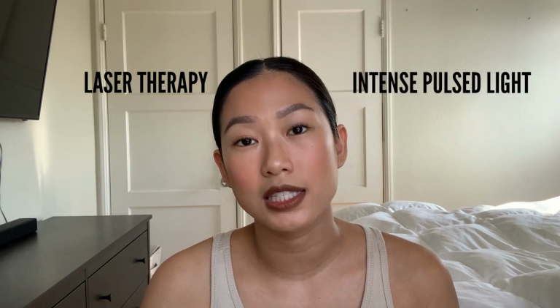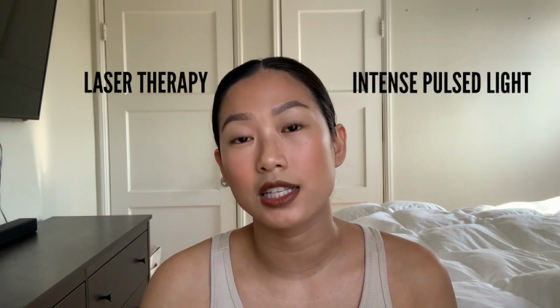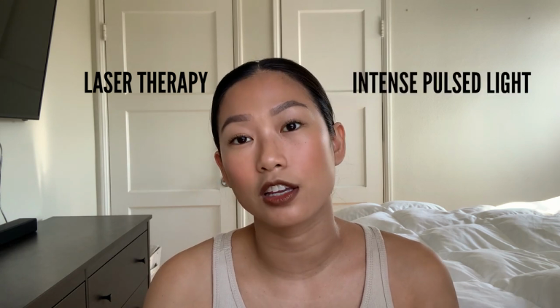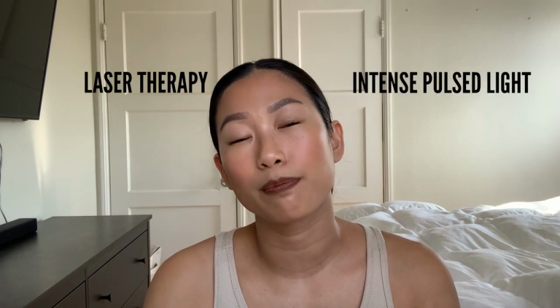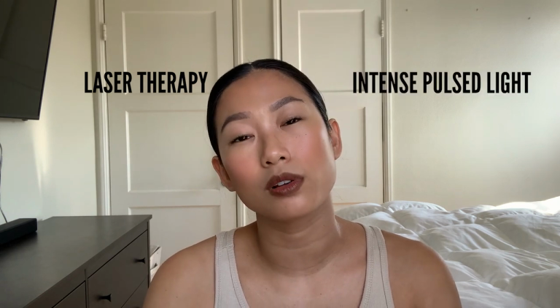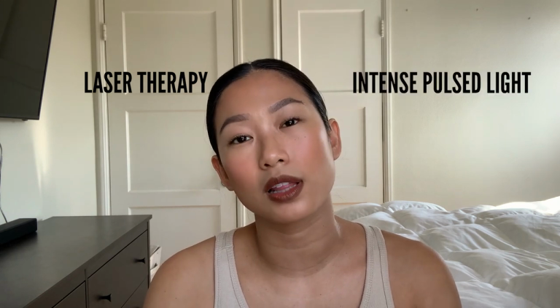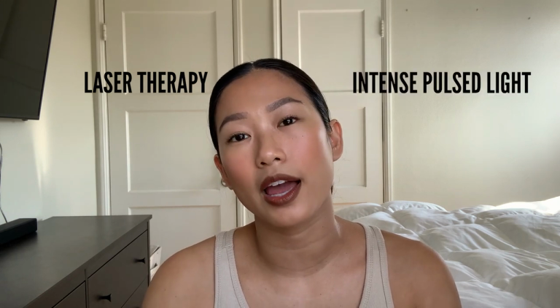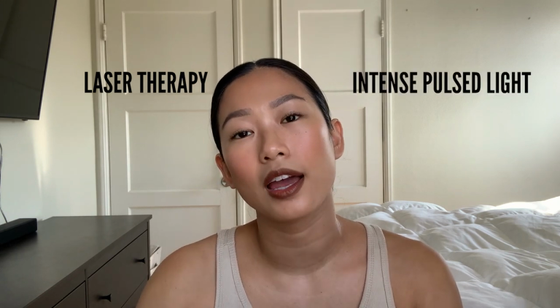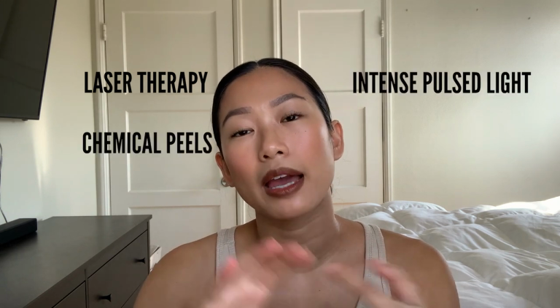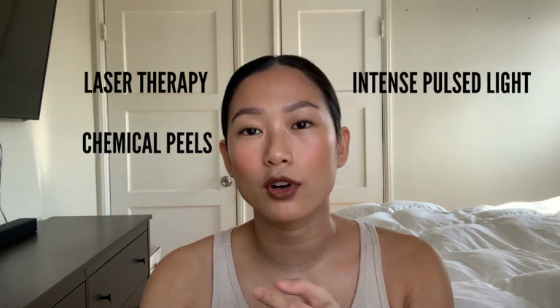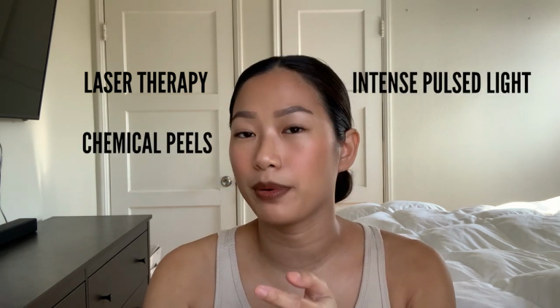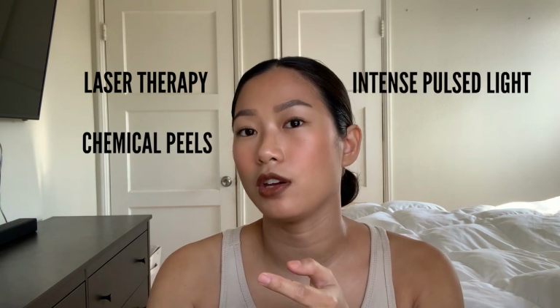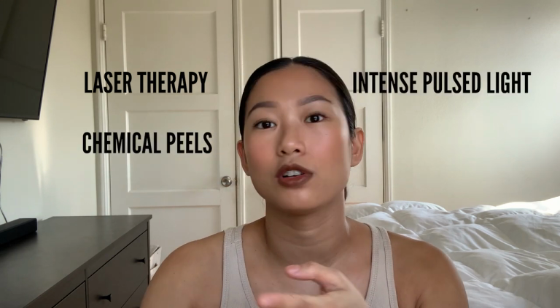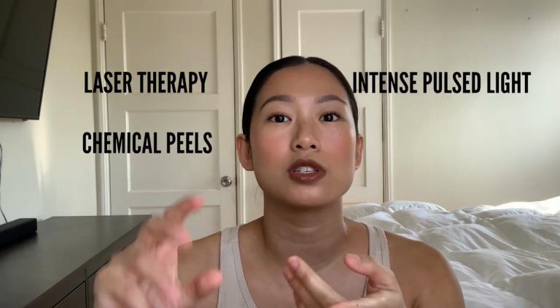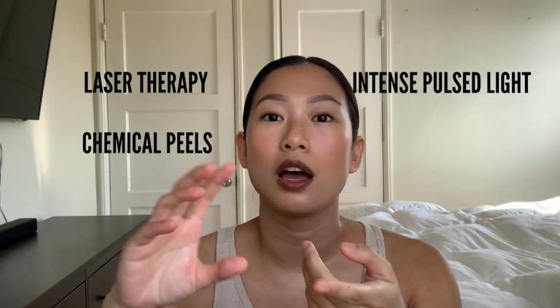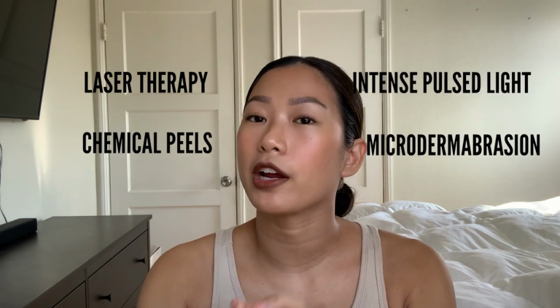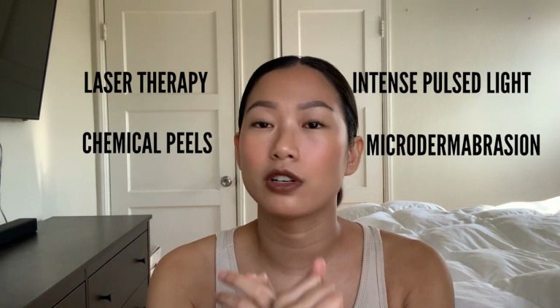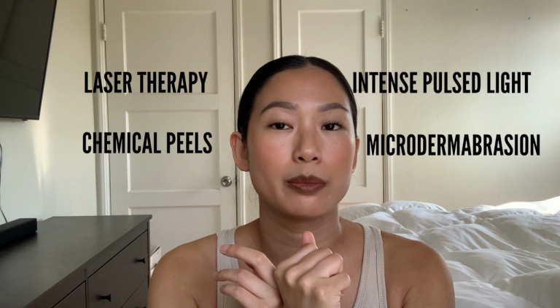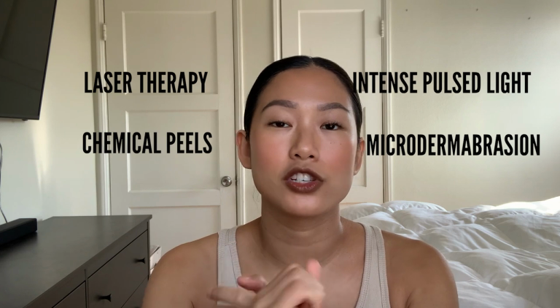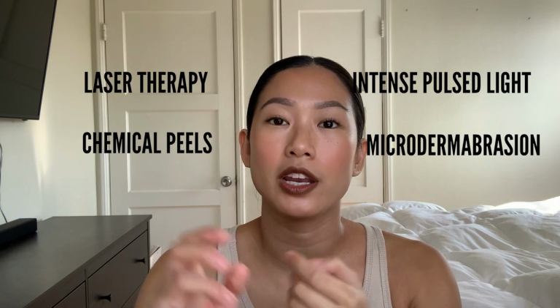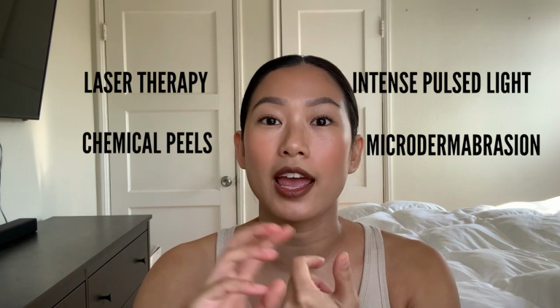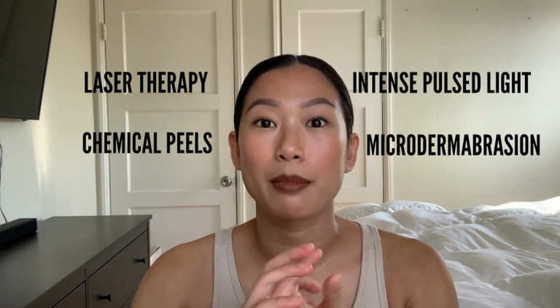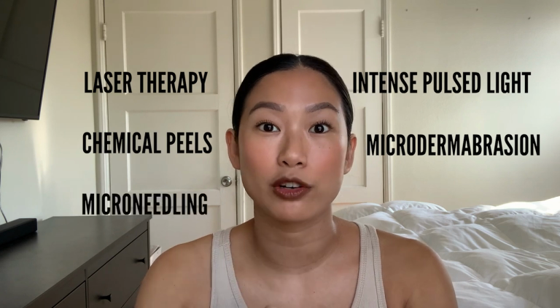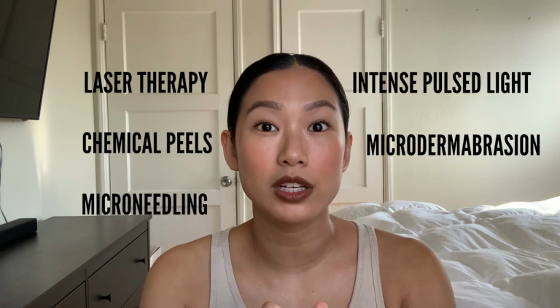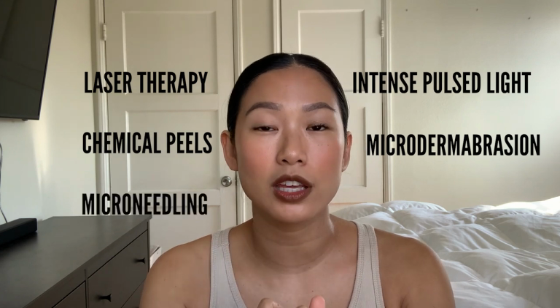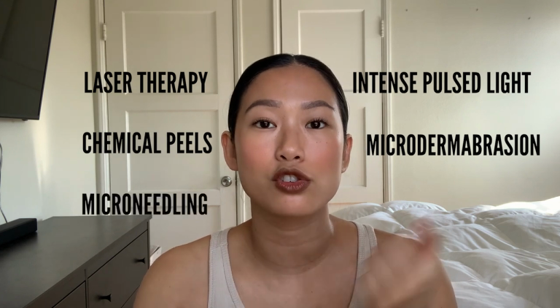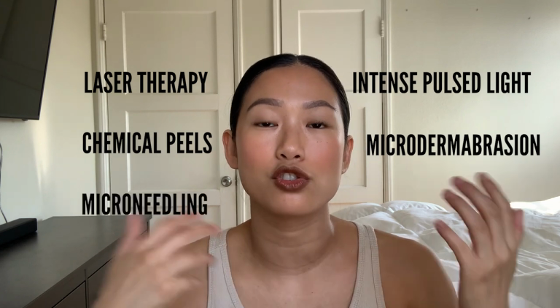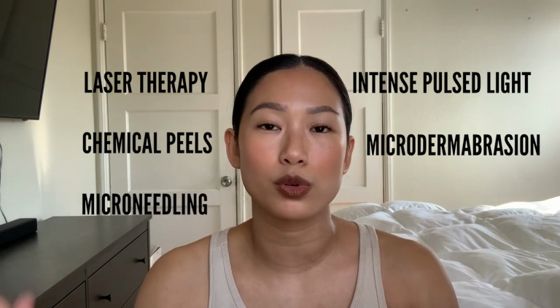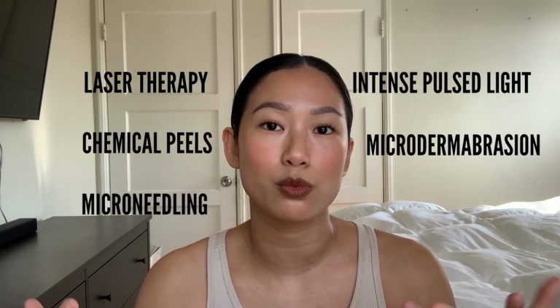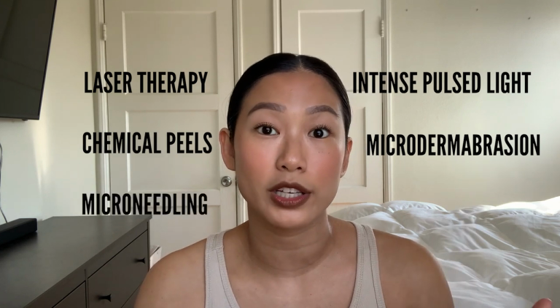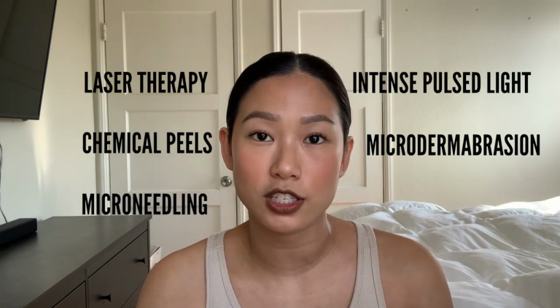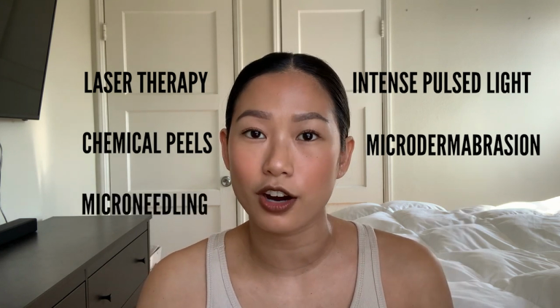intensive pulse light, chemical peels, microdermabrasion, and microneedling to treat rolling scars.